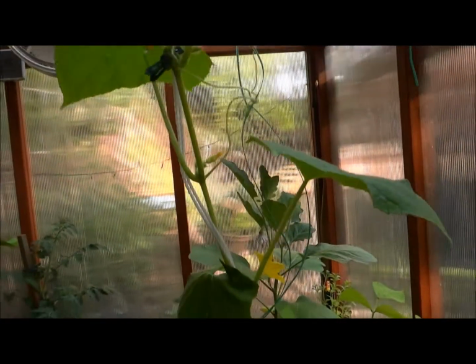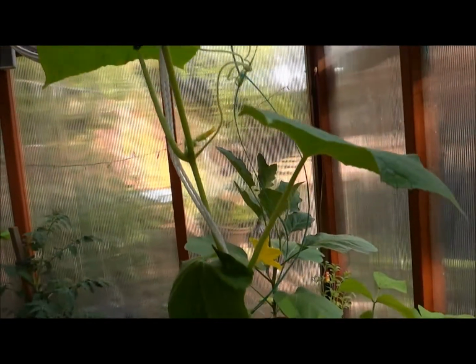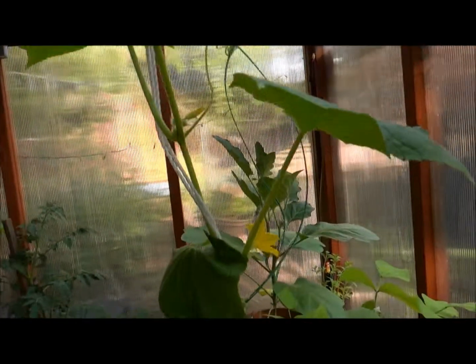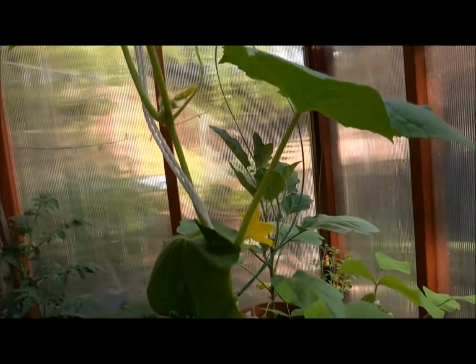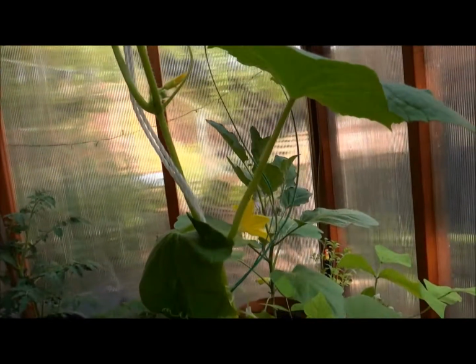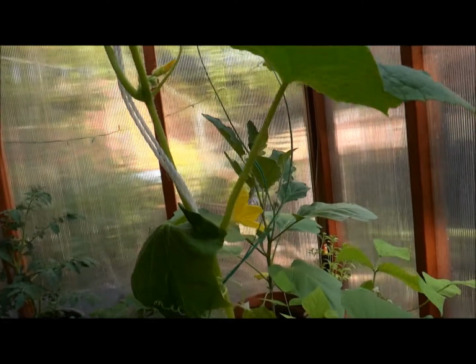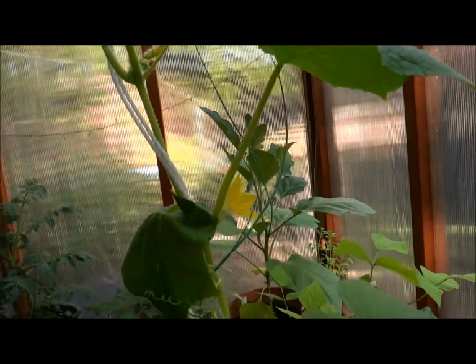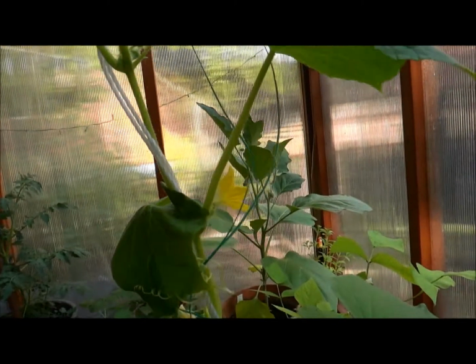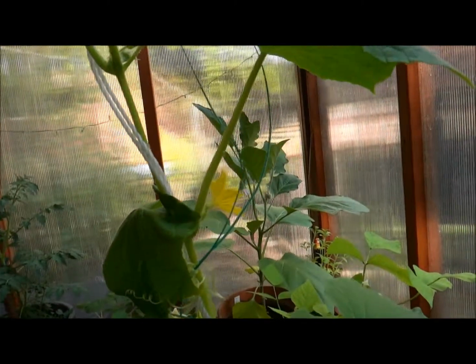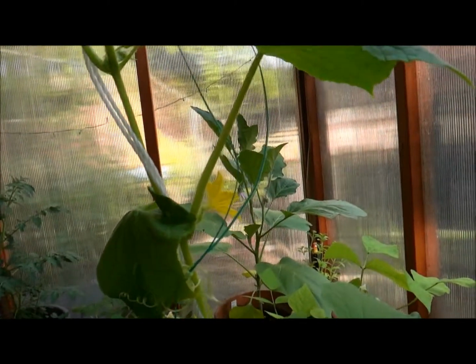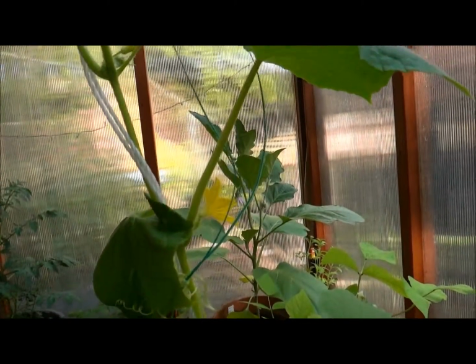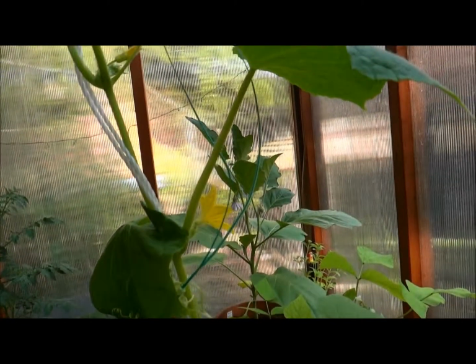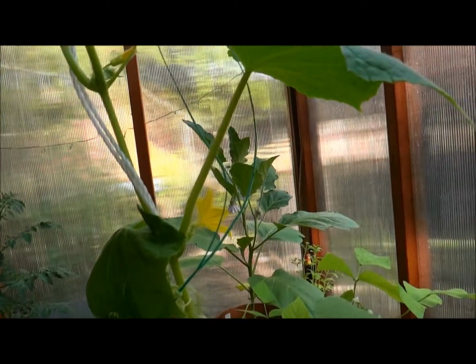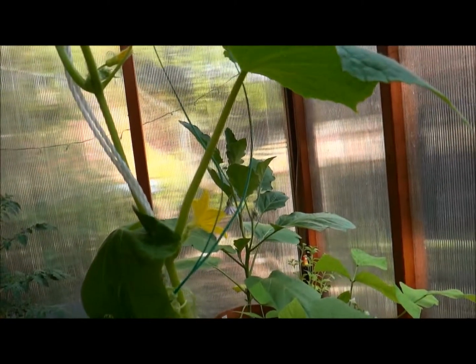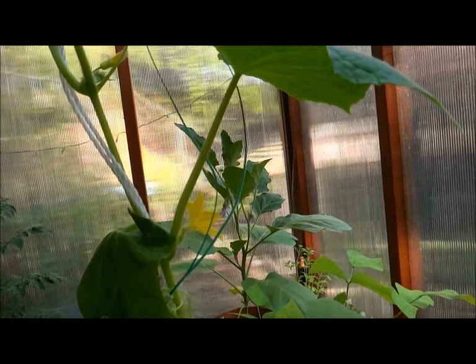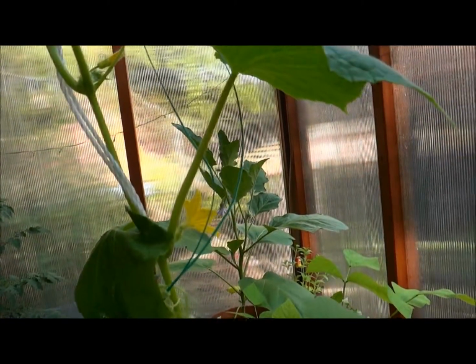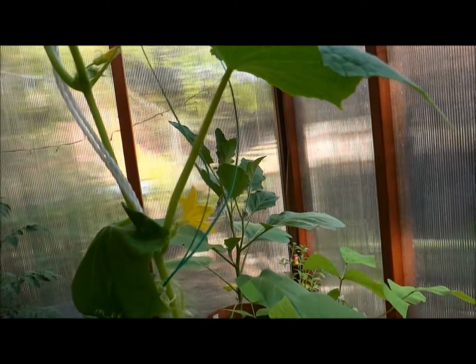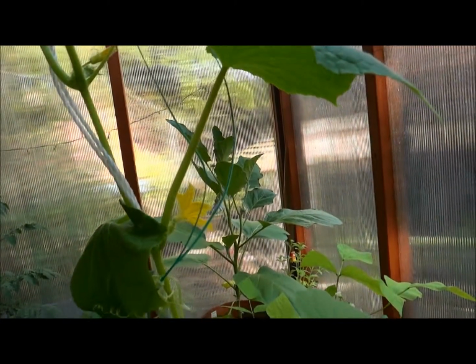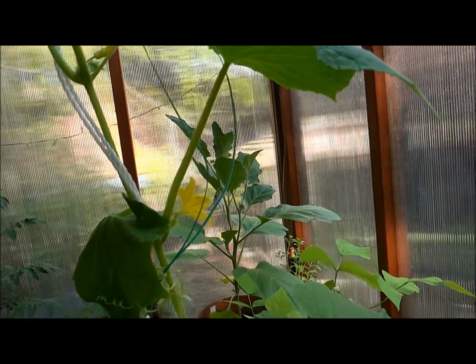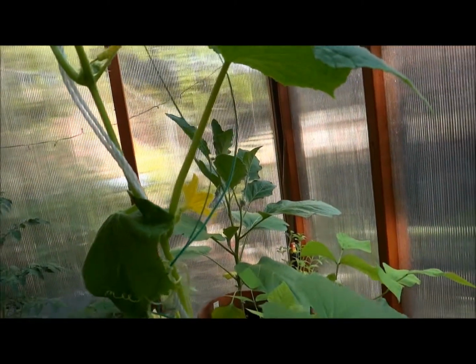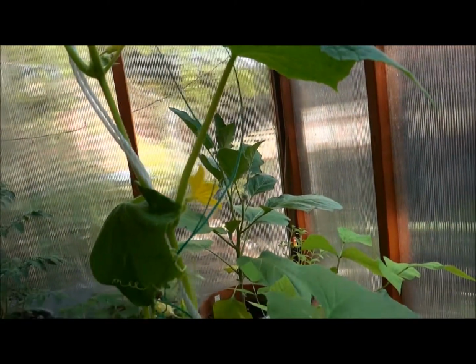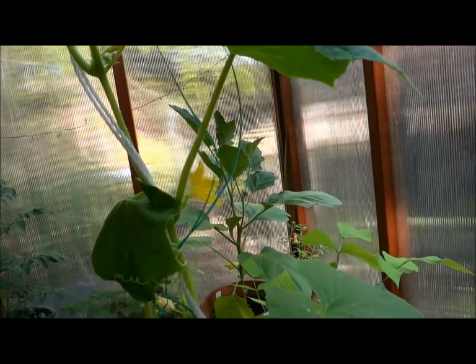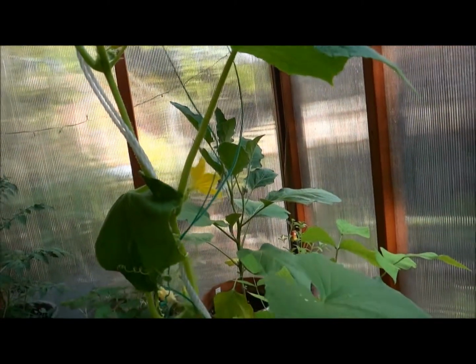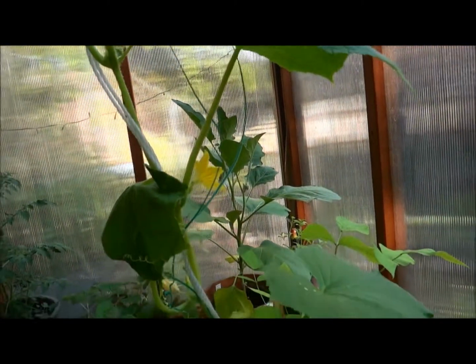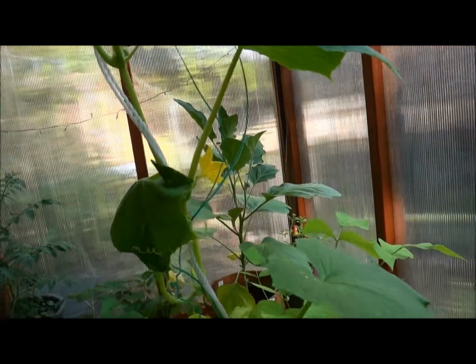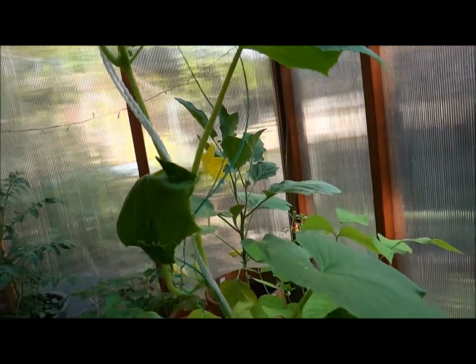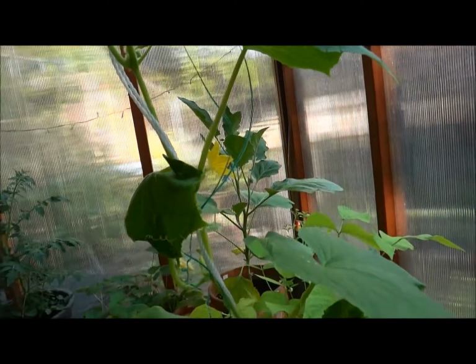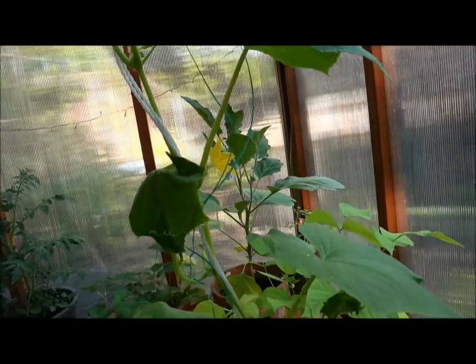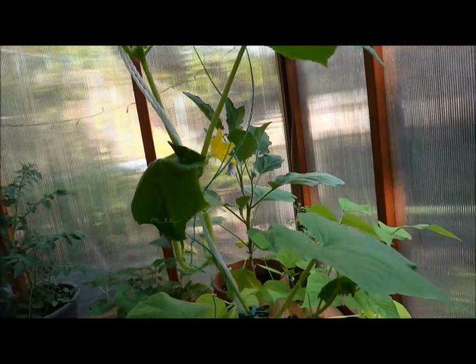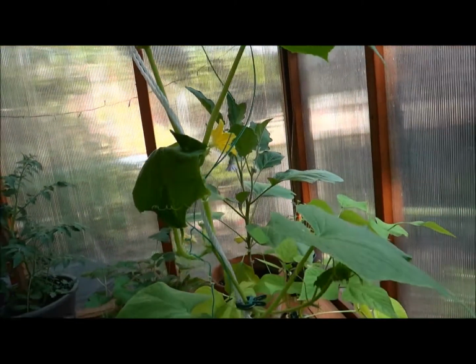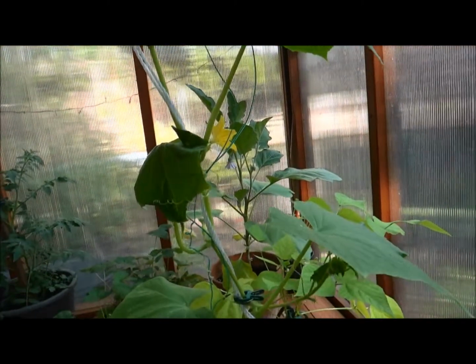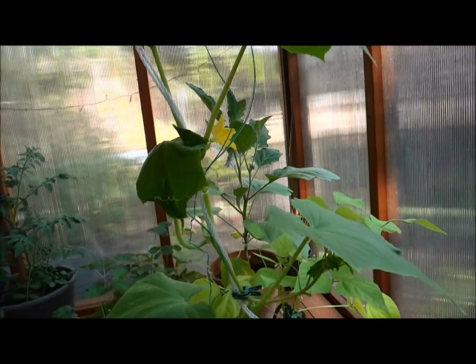So I just wanted to show you that, and it's blooming. See my little flower — I'm excited about that.